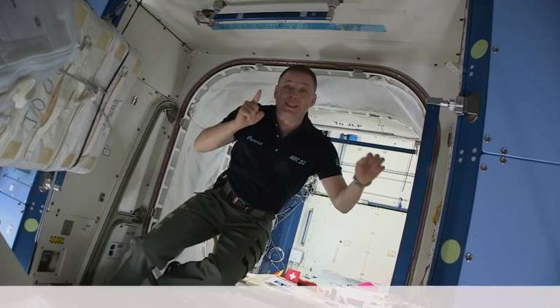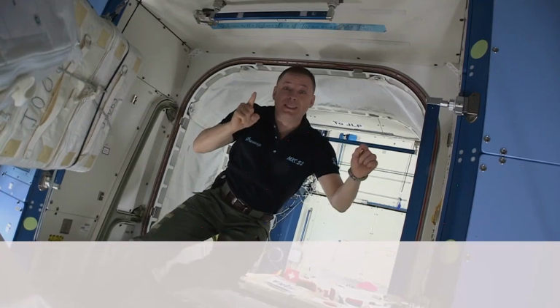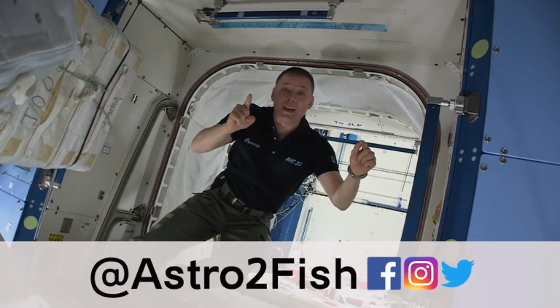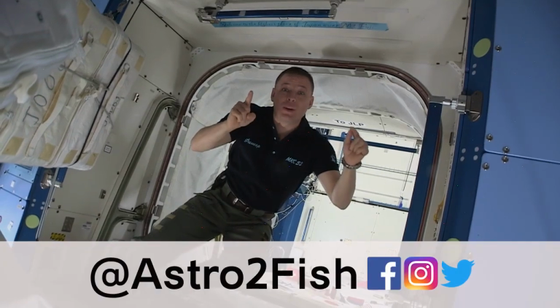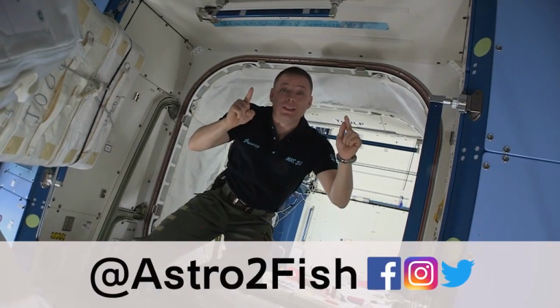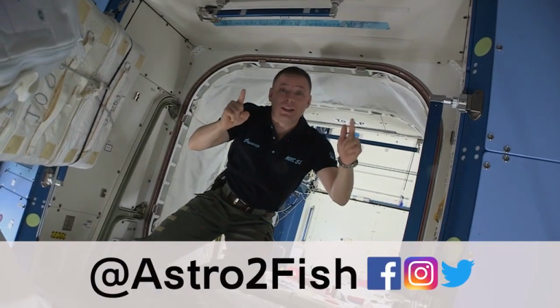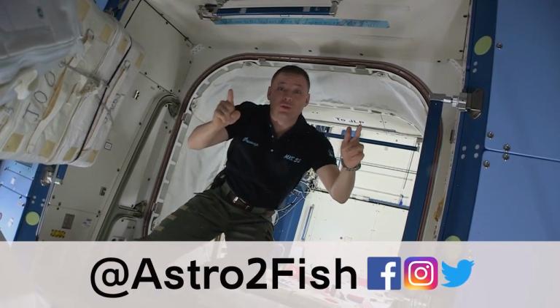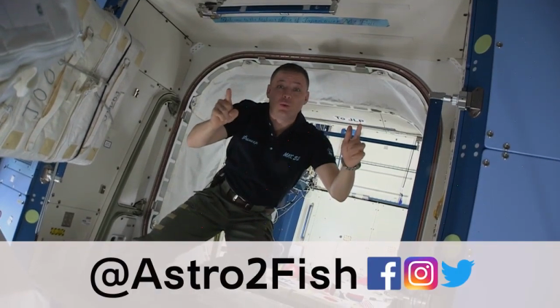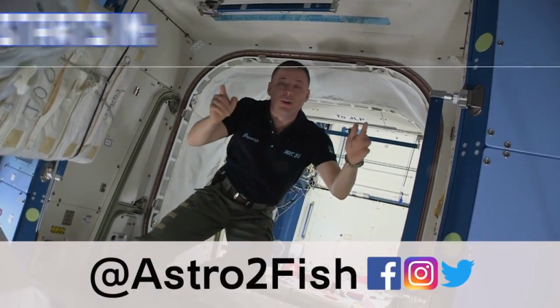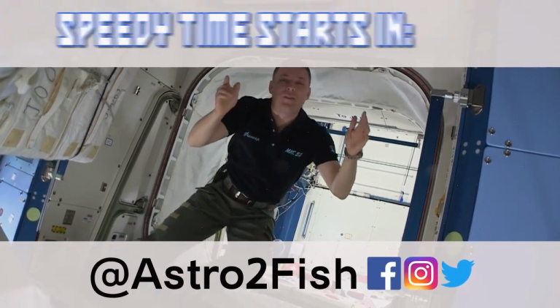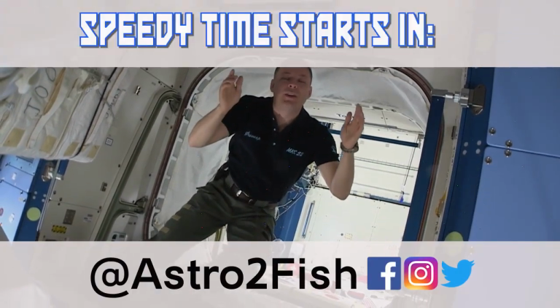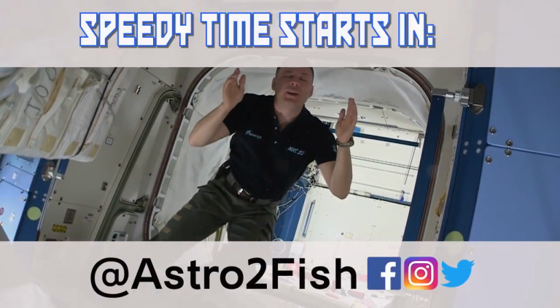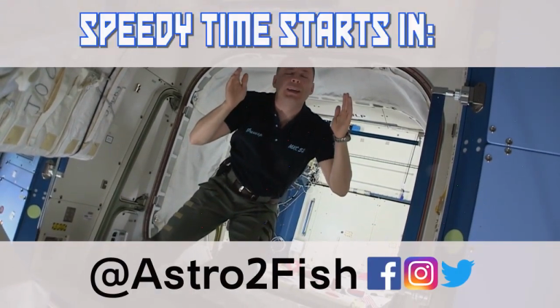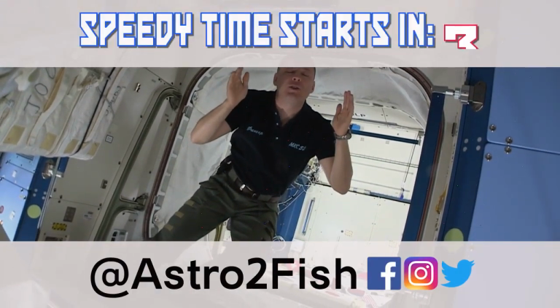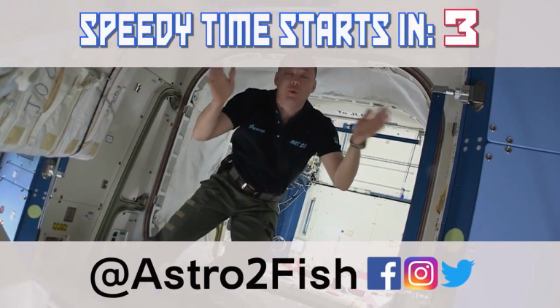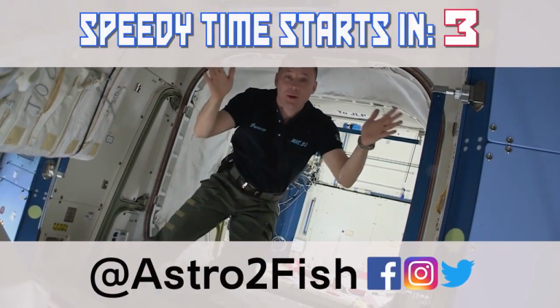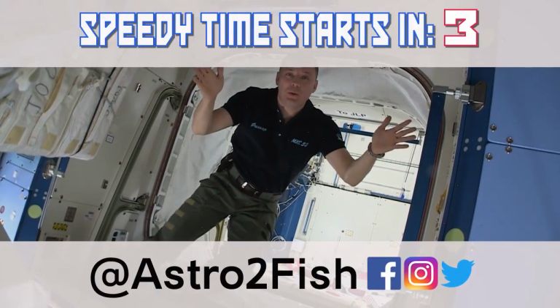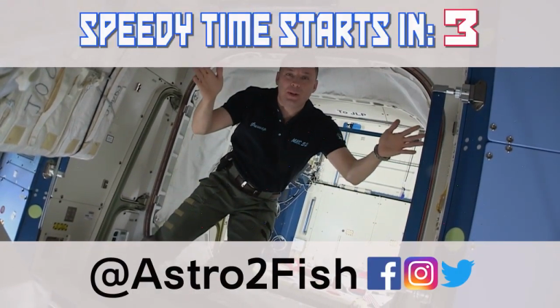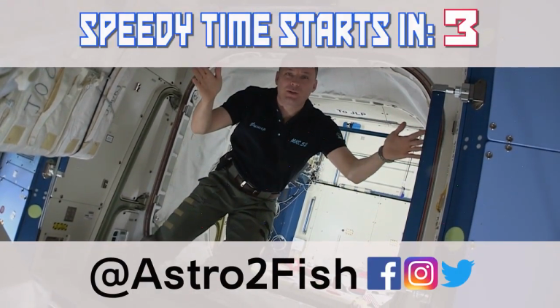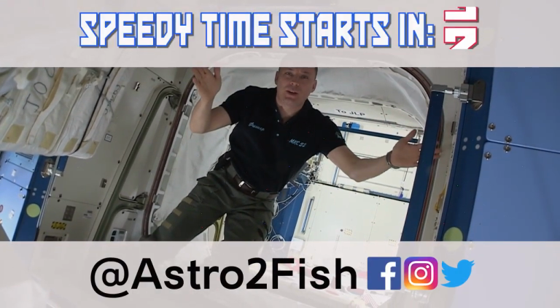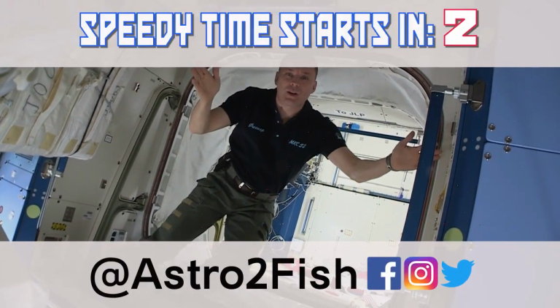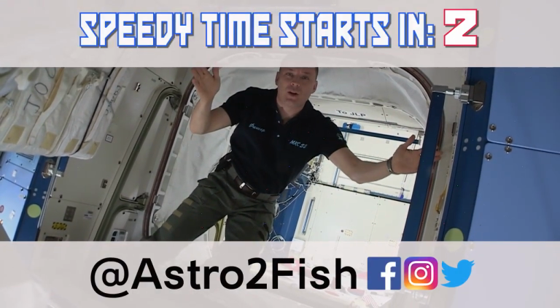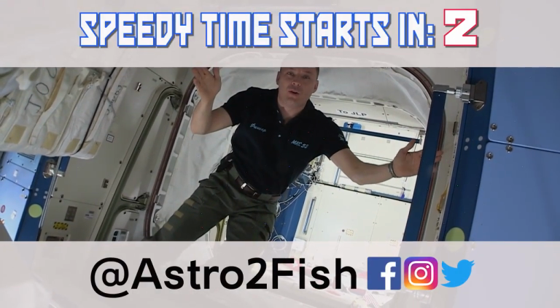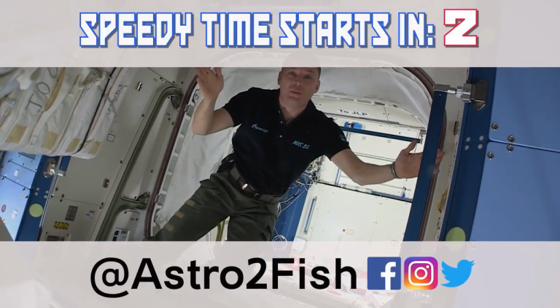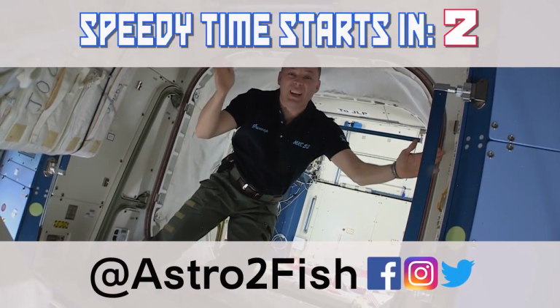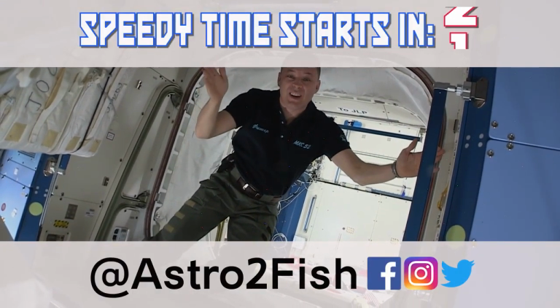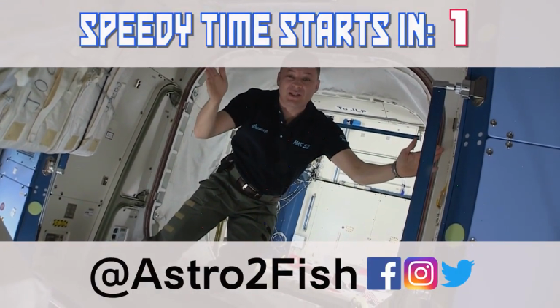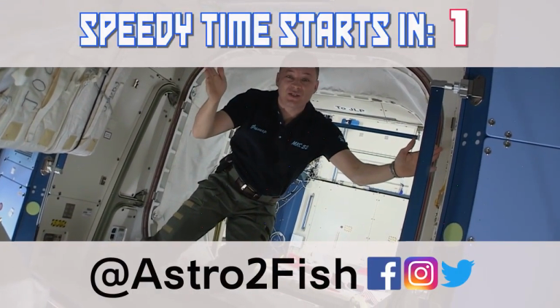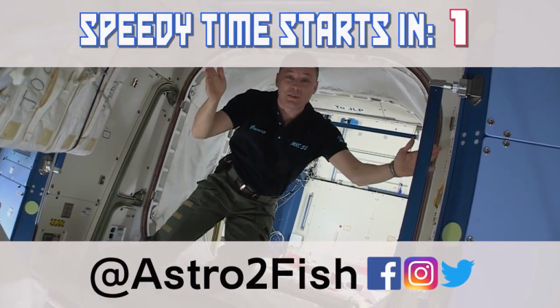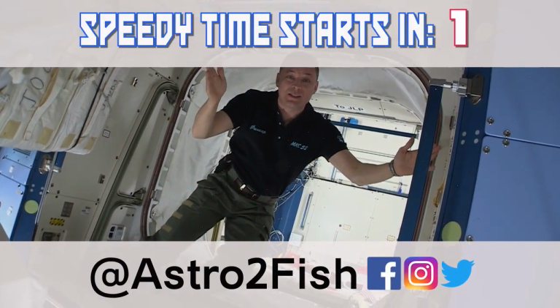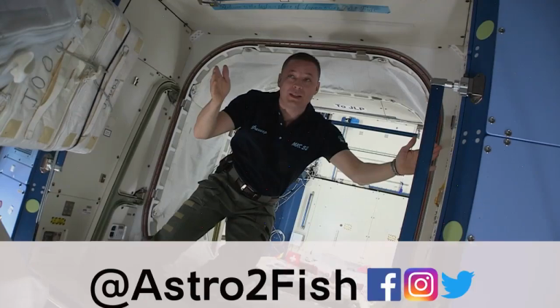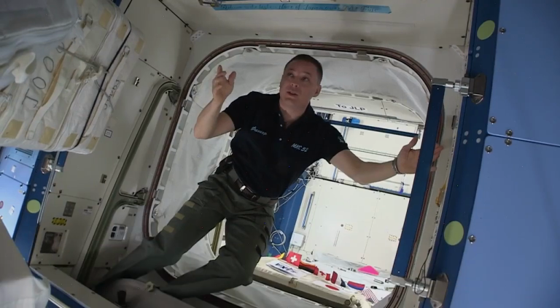Today we're going to take a tour of the incredible place we call home, the International Space Station.